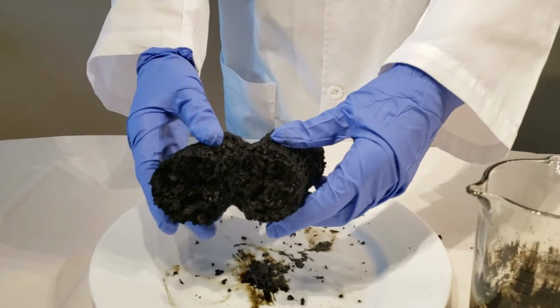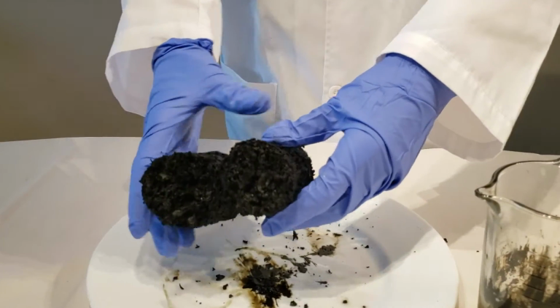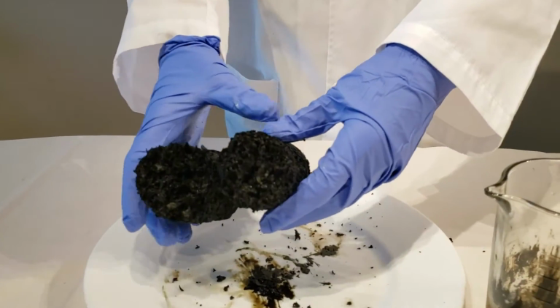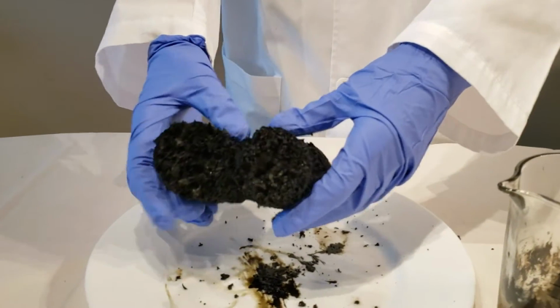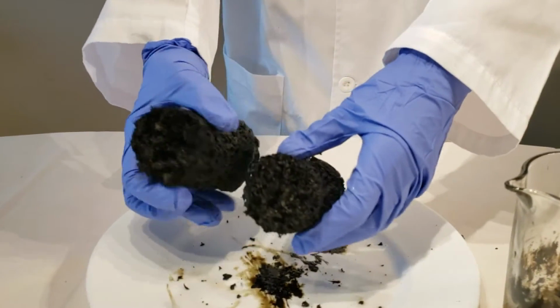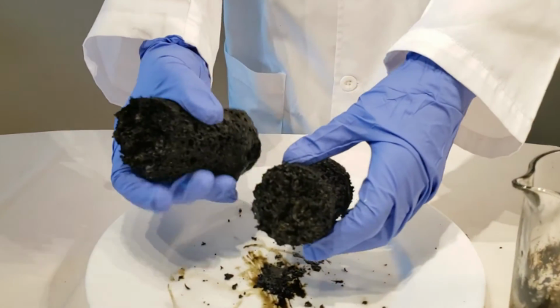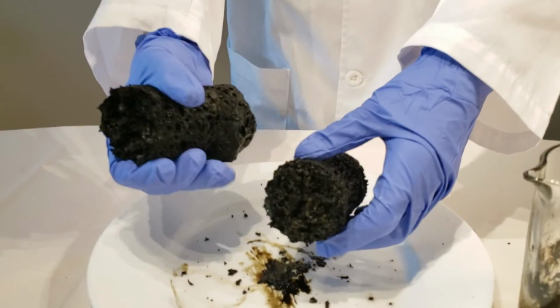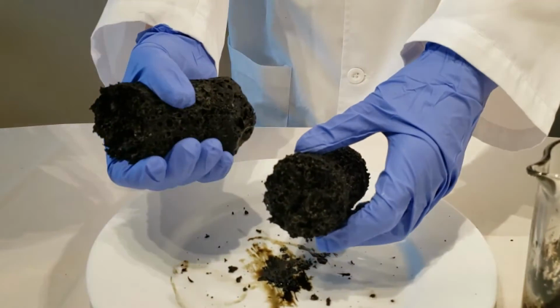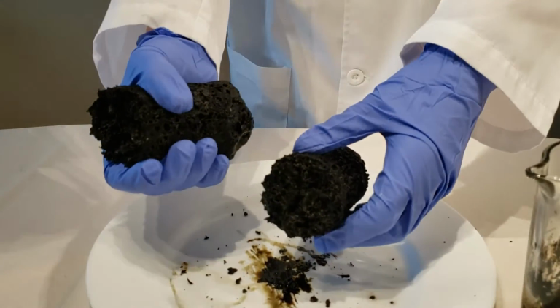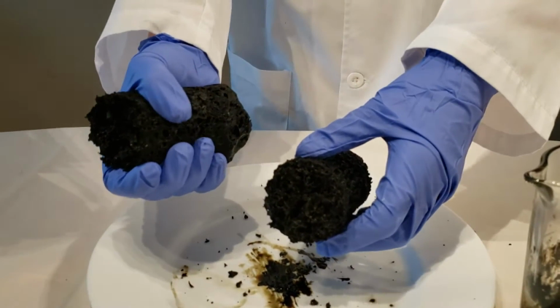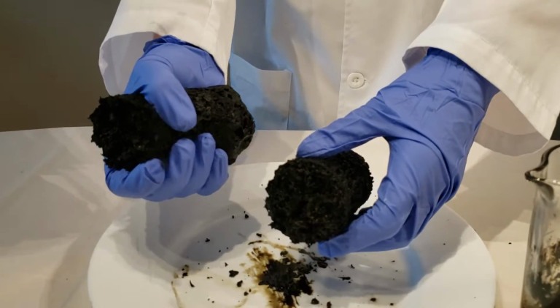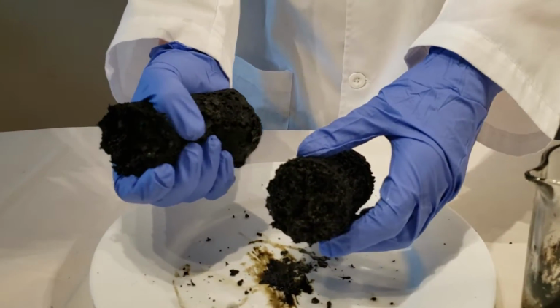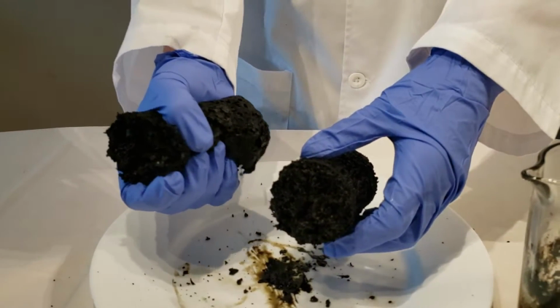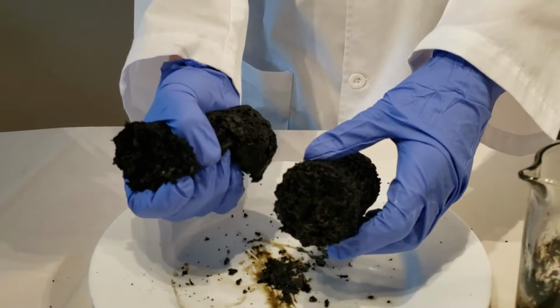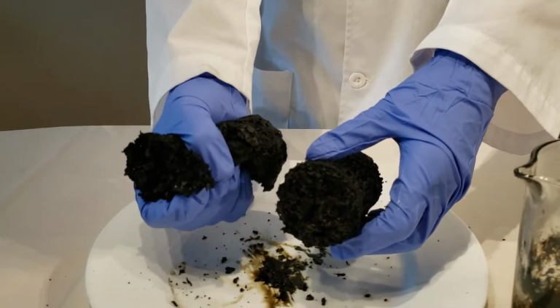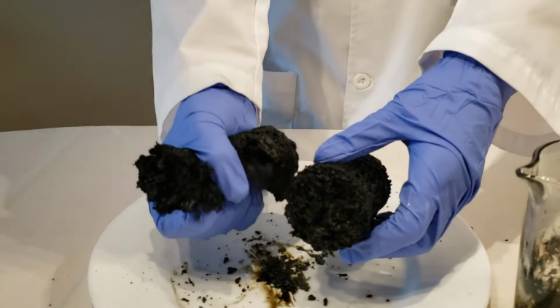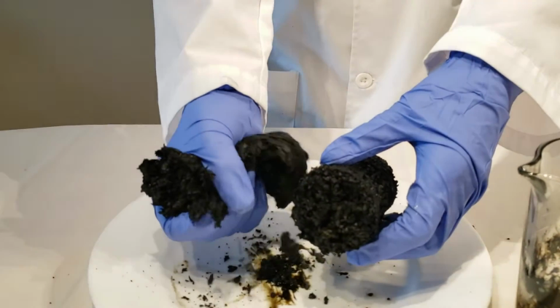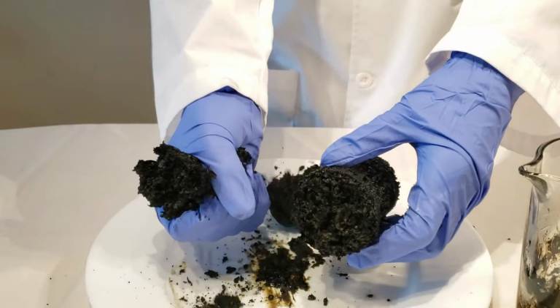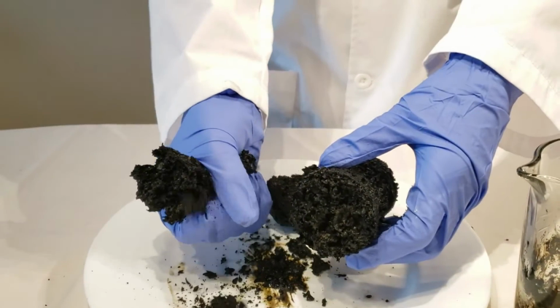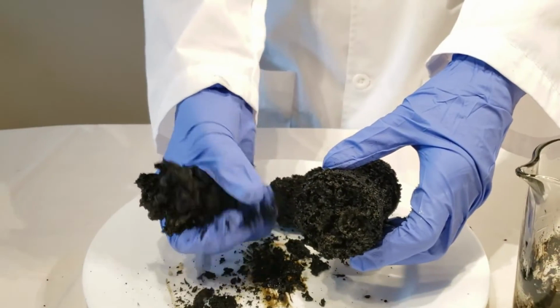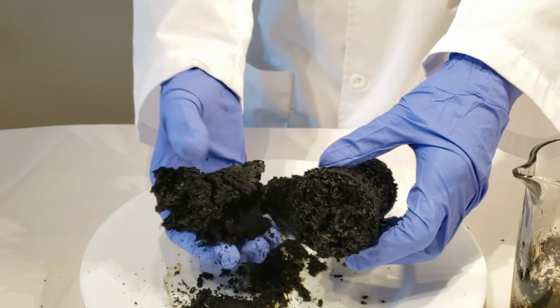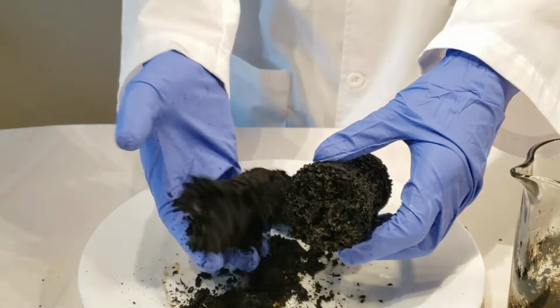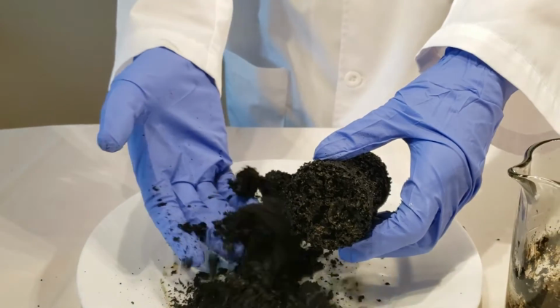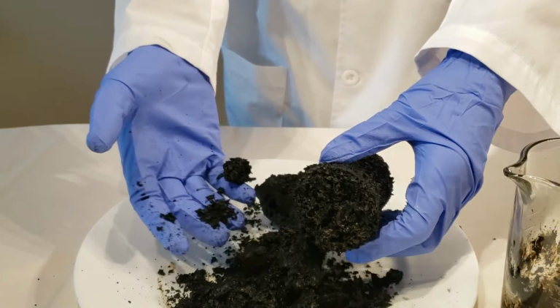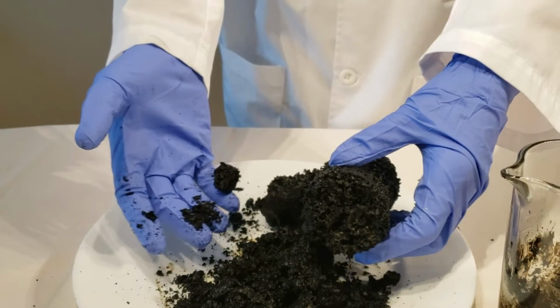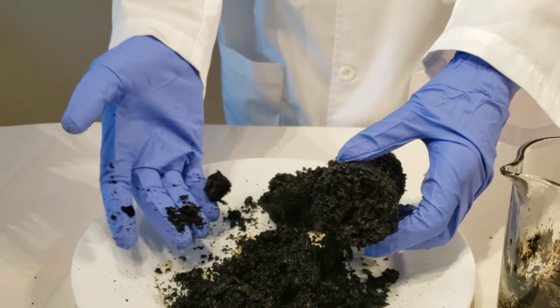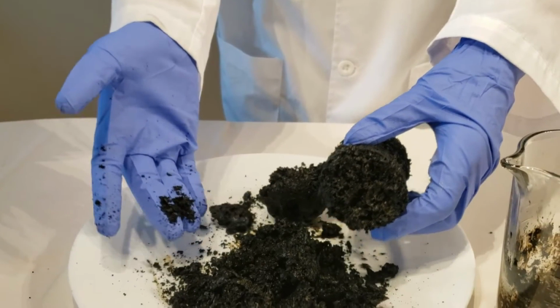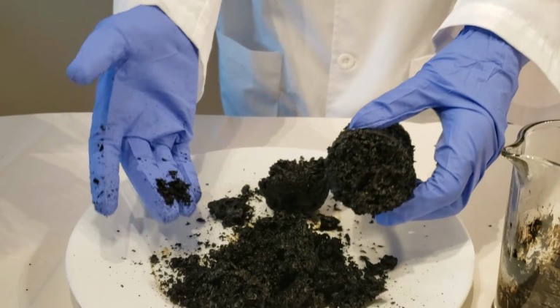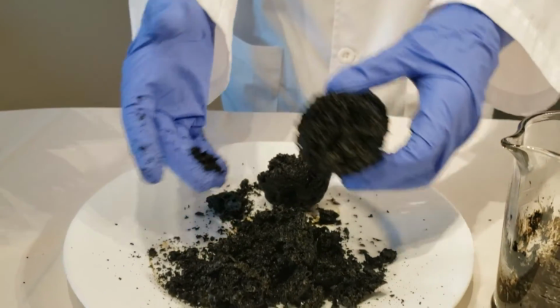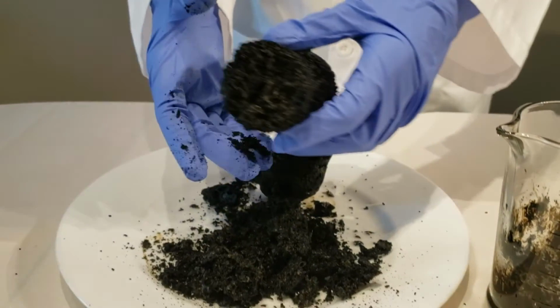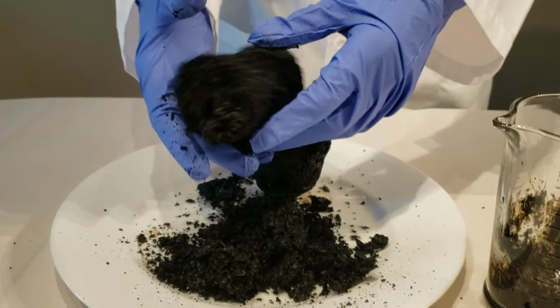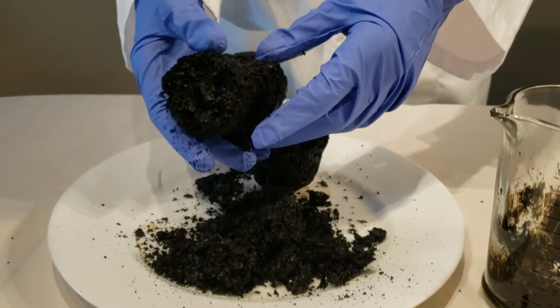I would just like you to know that this time the carbon snake, or whatever you call it, was a lot more crumbly.